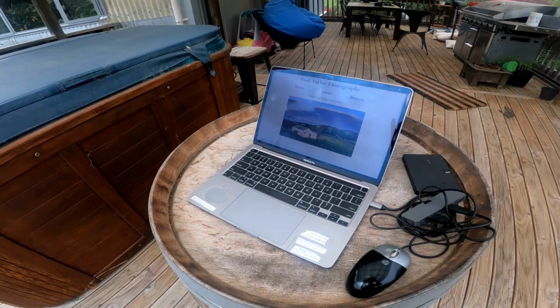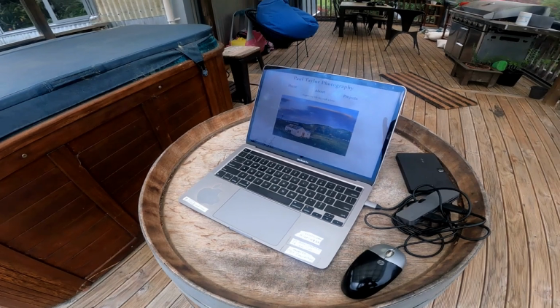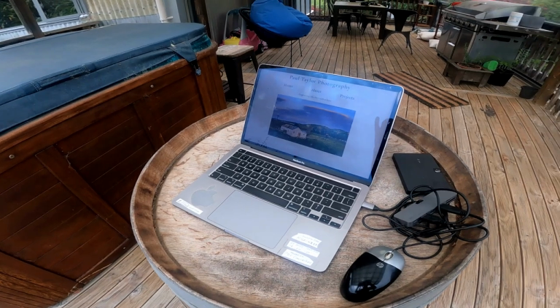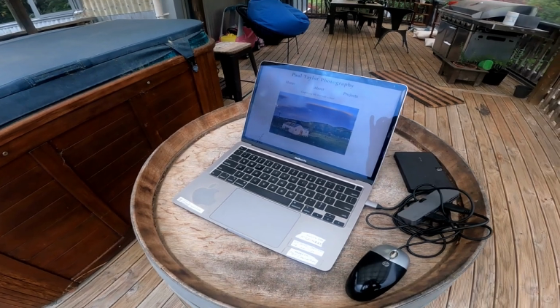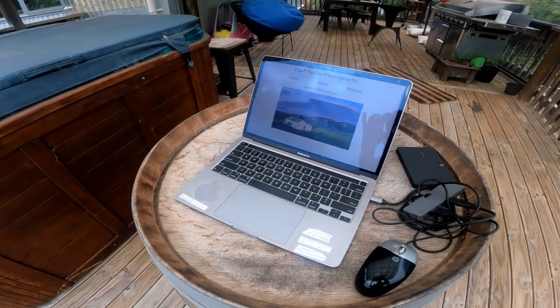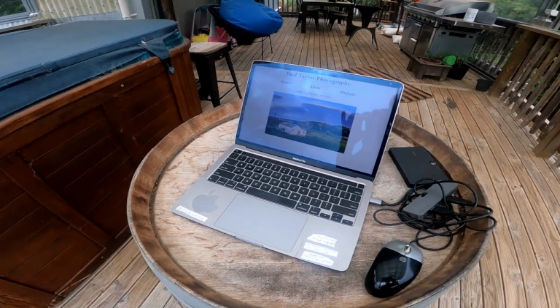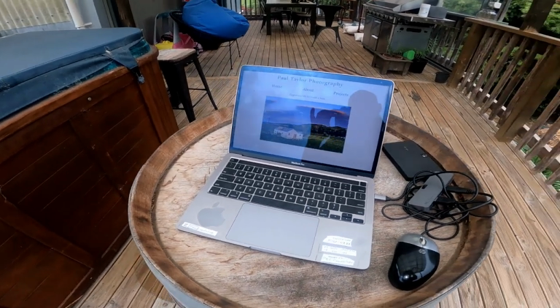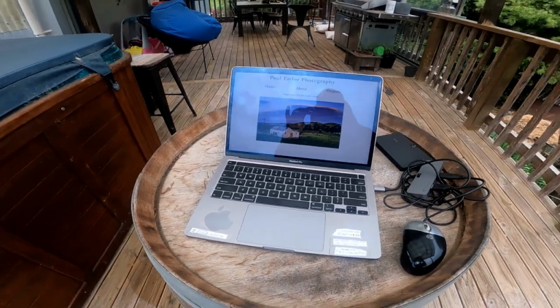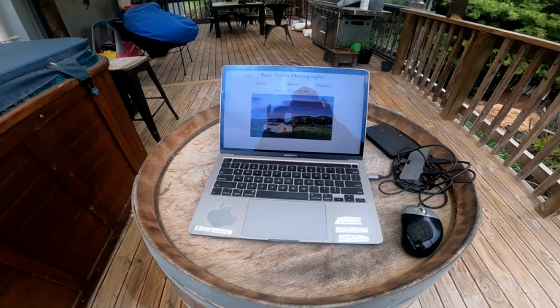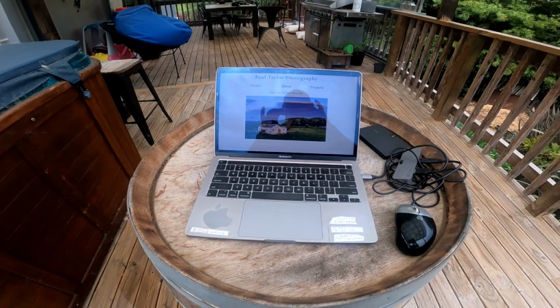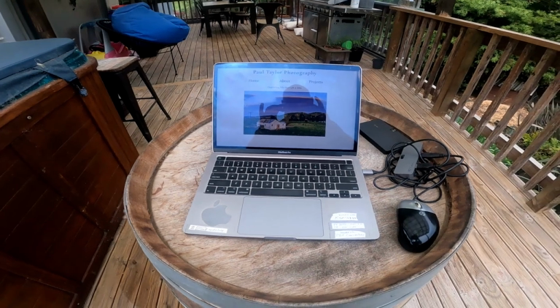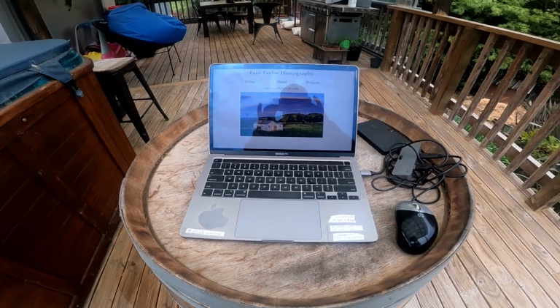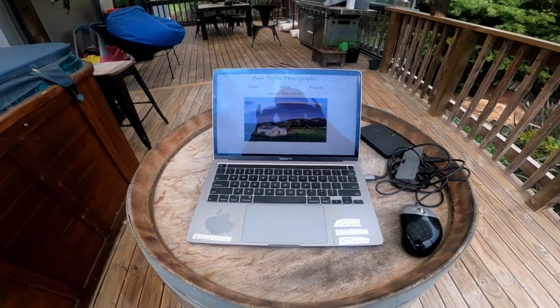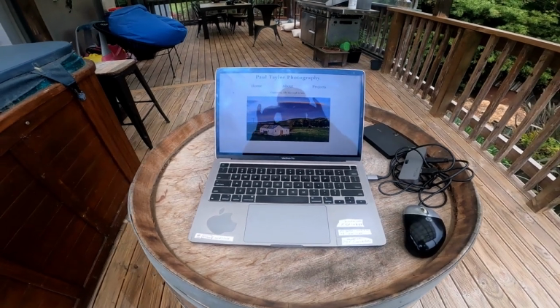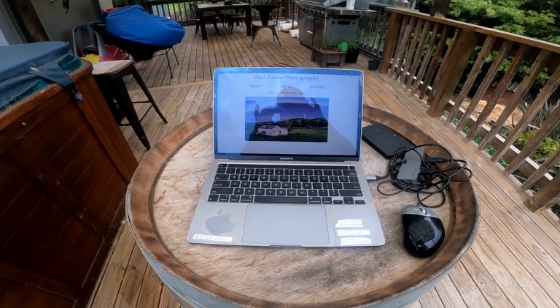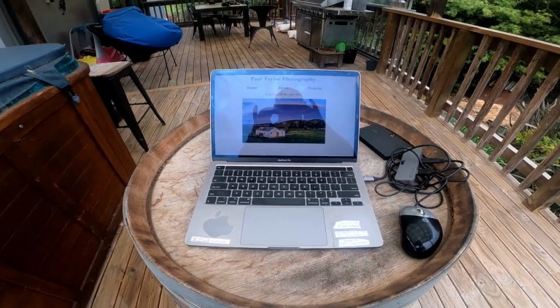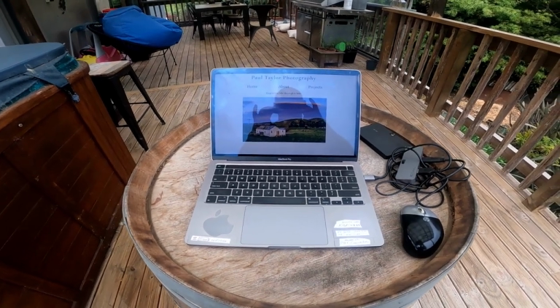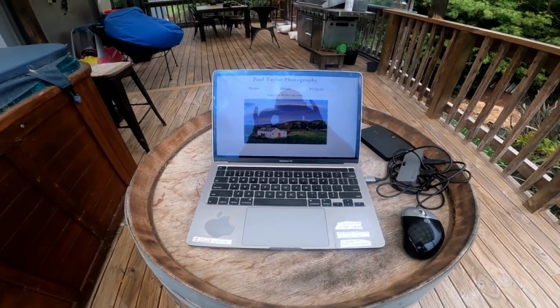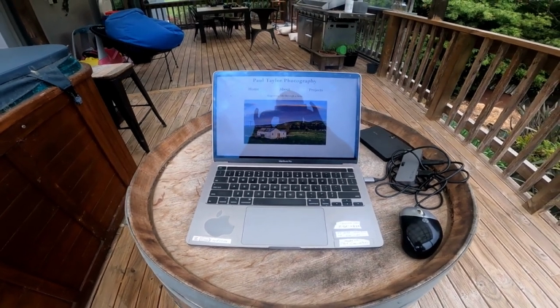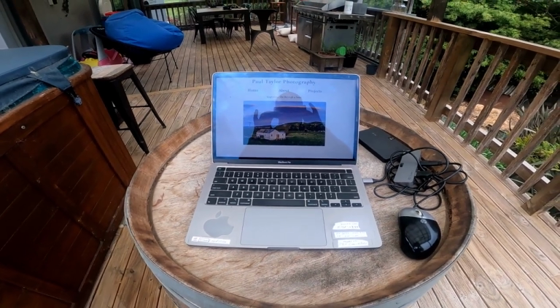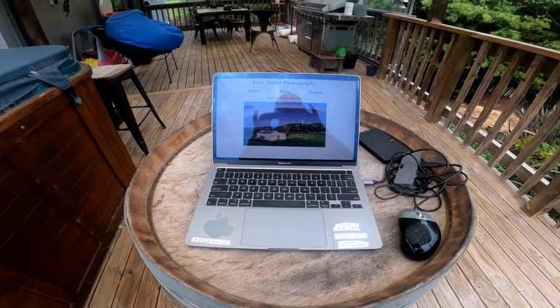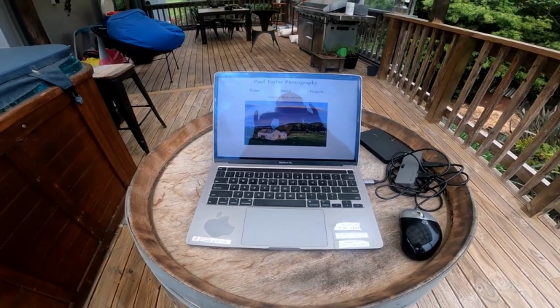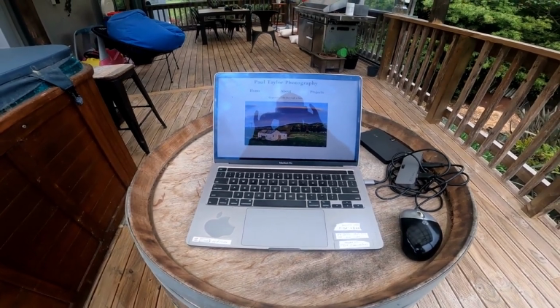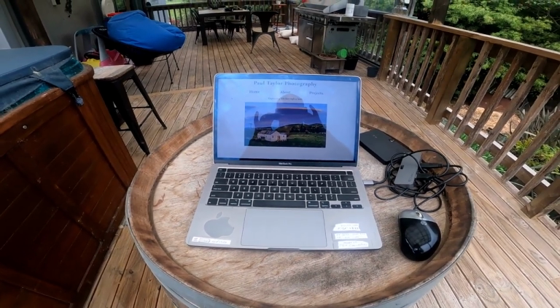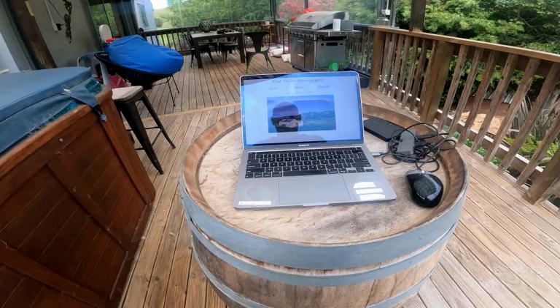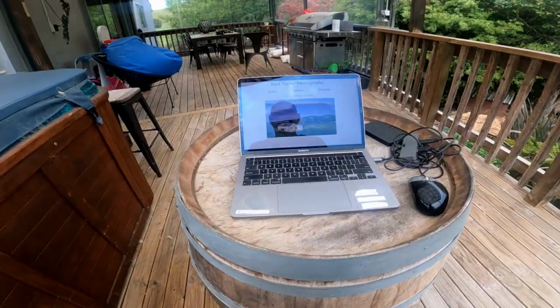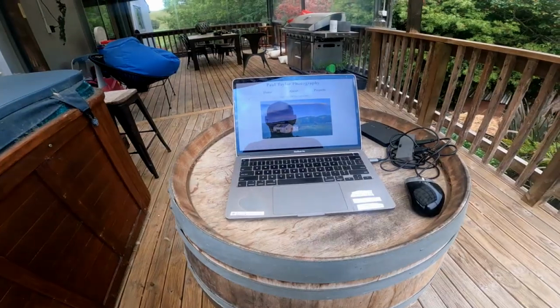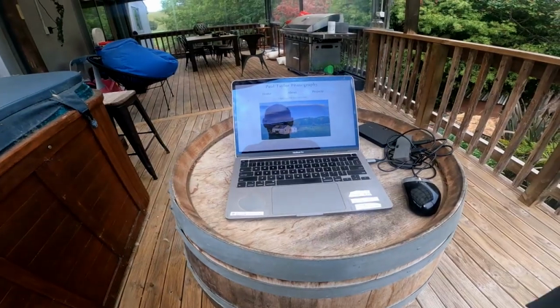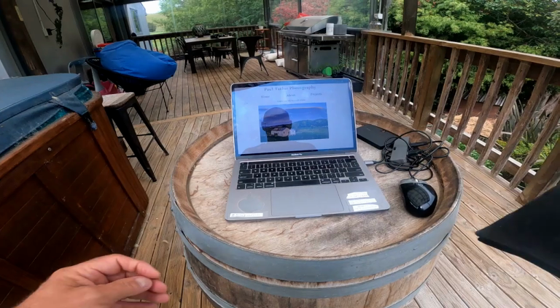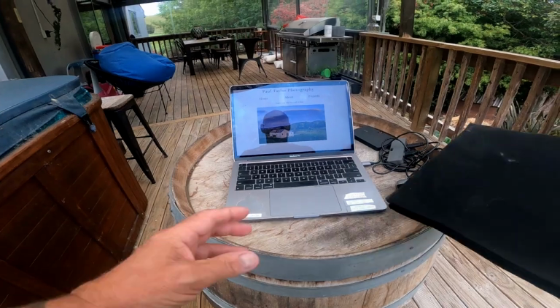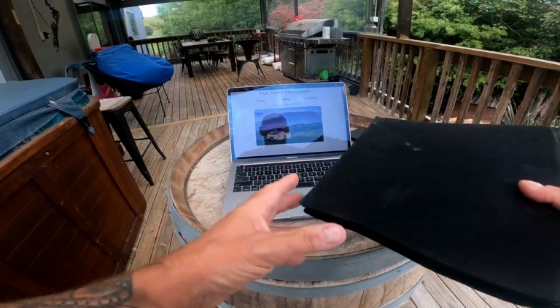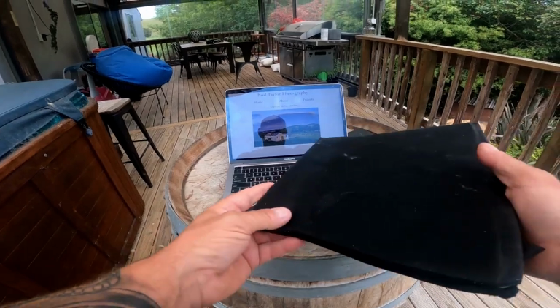After putting that post on Facebook, a guy contacted me and said, 'Mate, I've got something that's going to make your life so much easier.' So he told me all about it and I bought it.